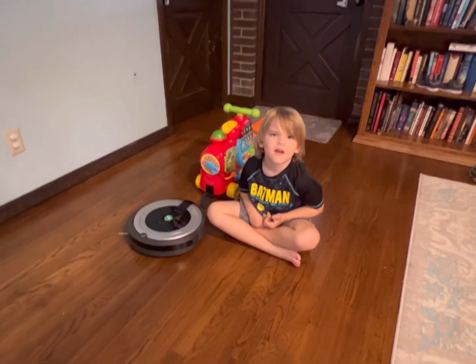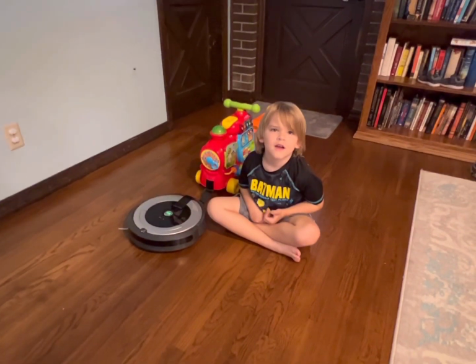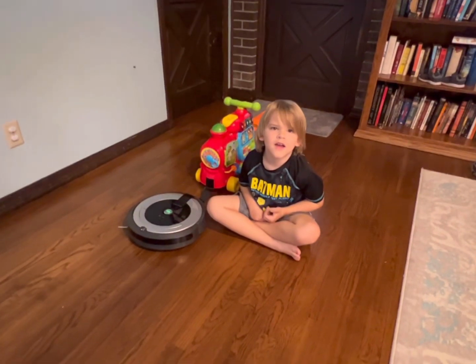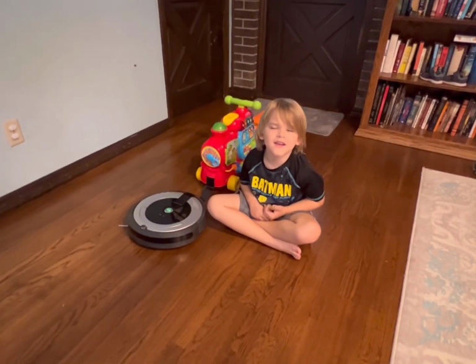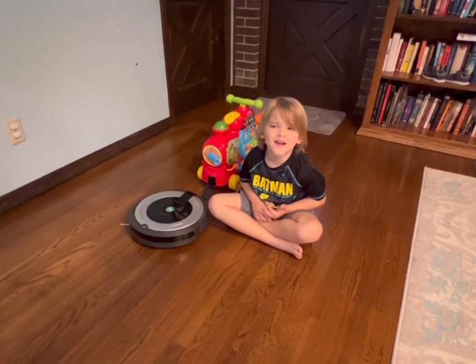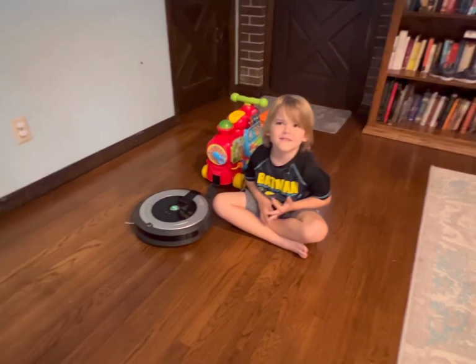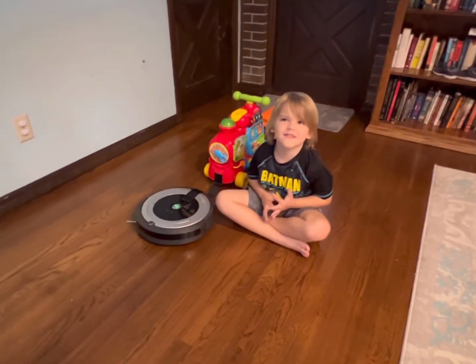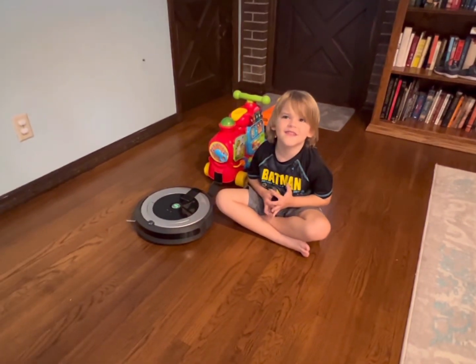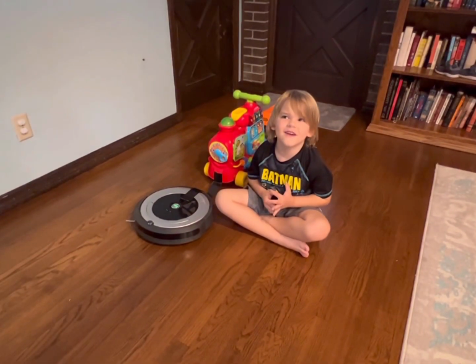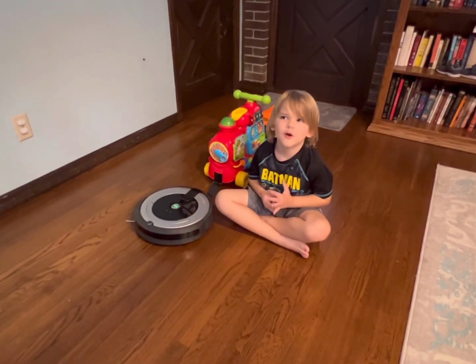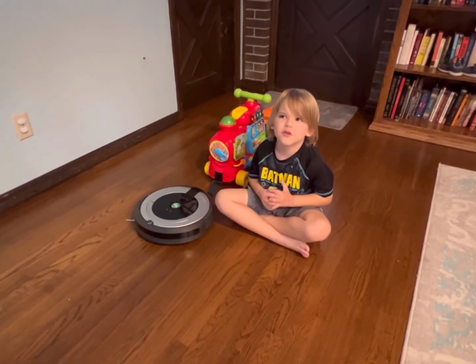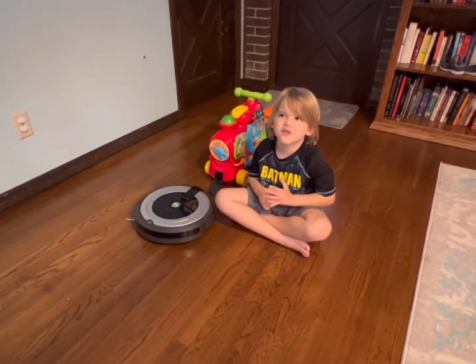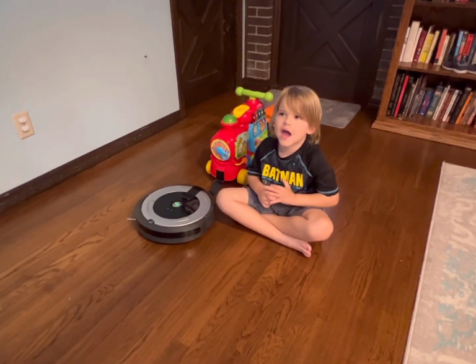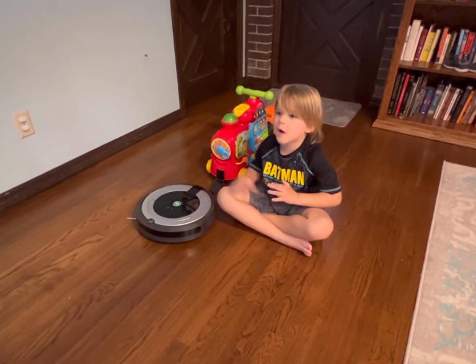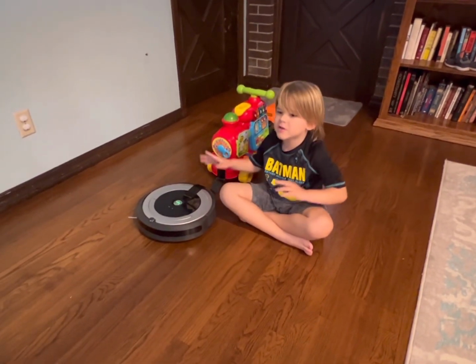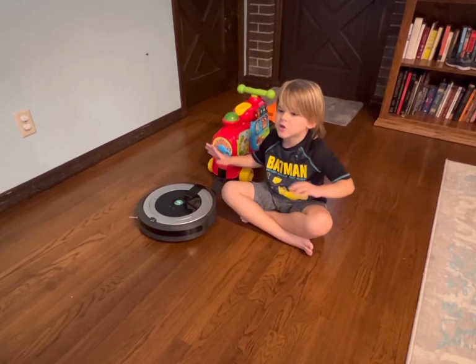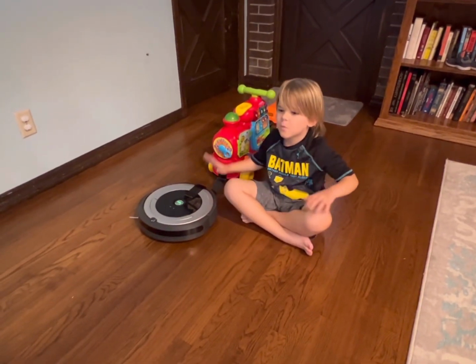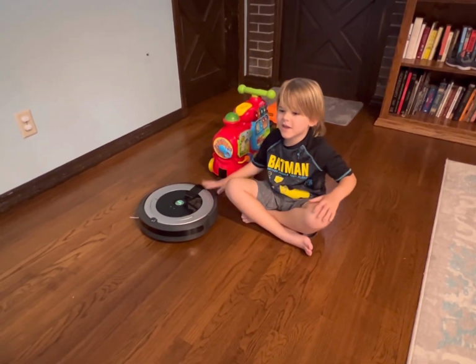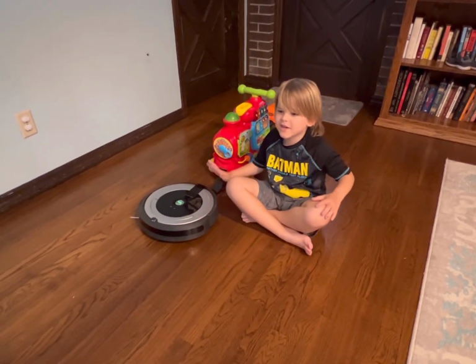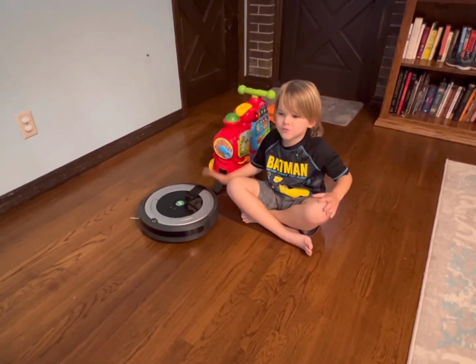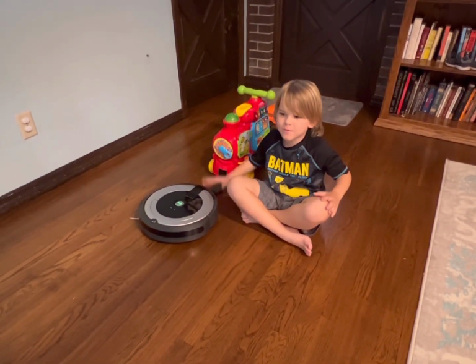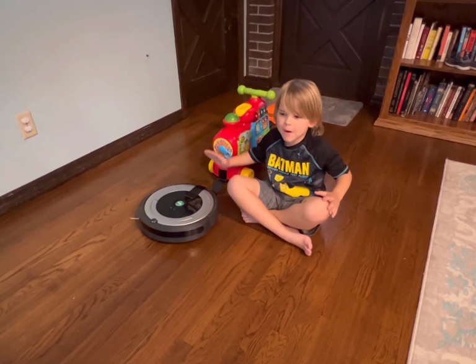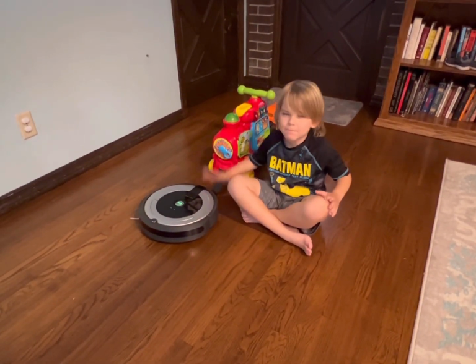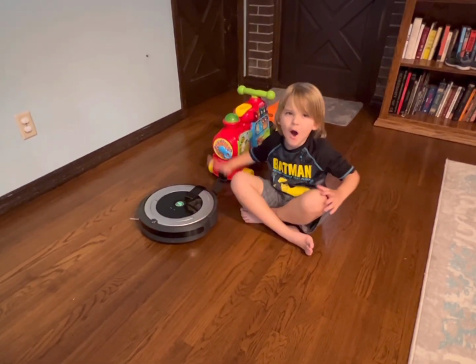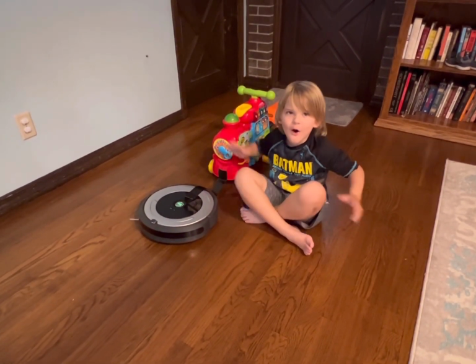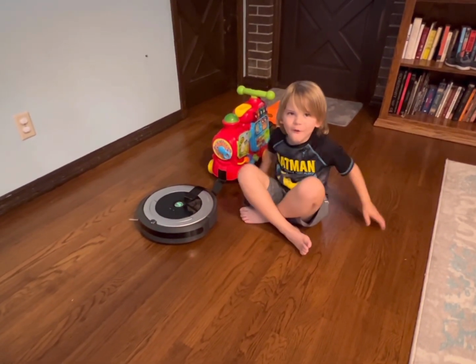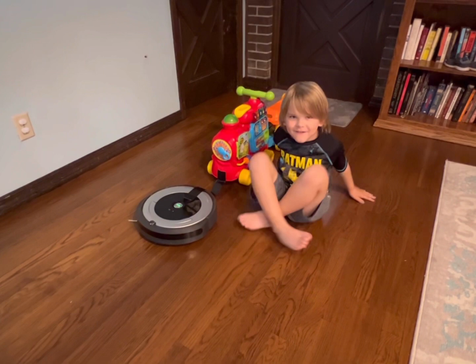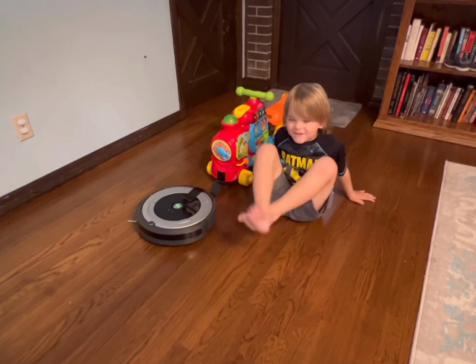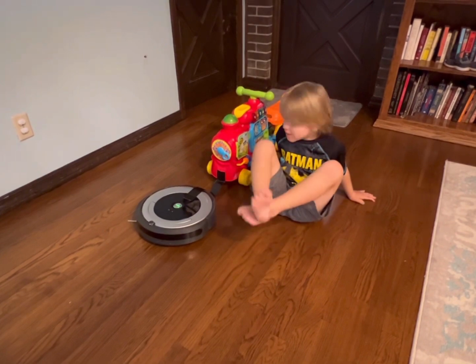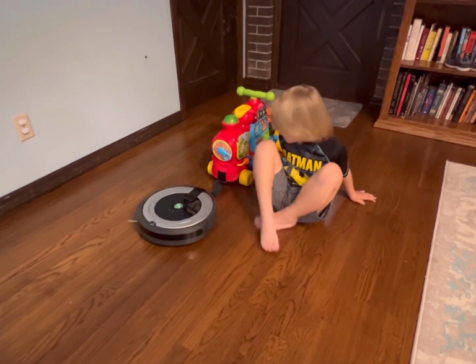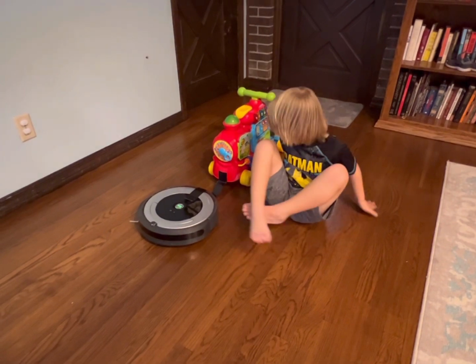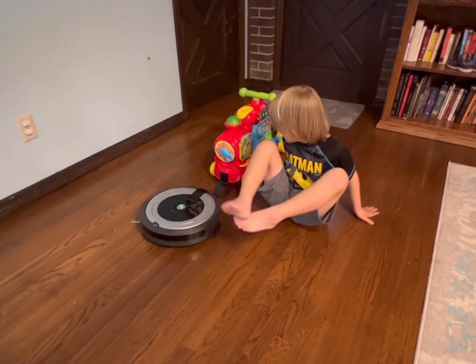Hey guys, today we're doing how much weight can a Roomba pull? Part 2!